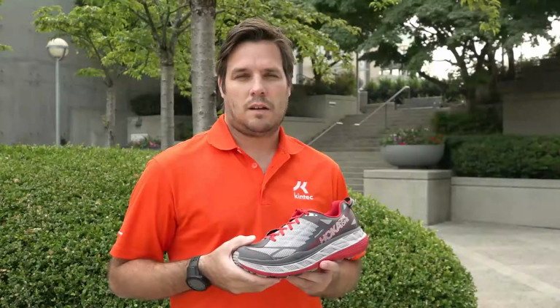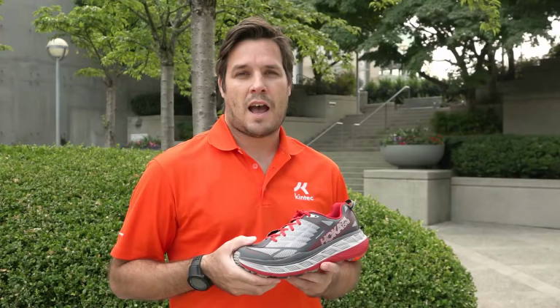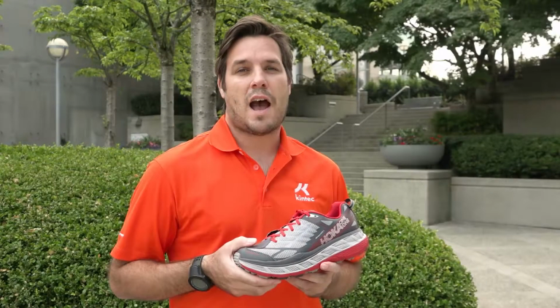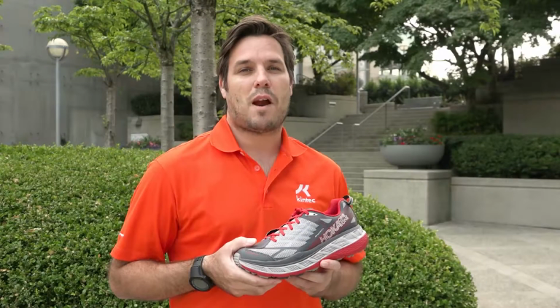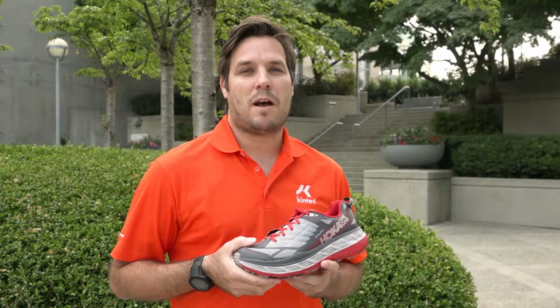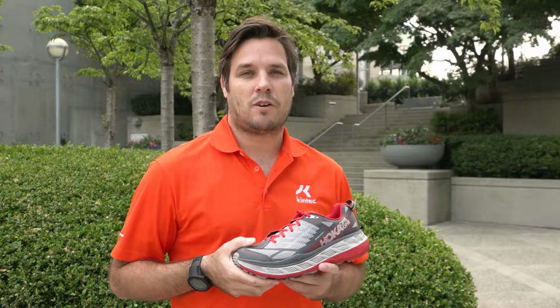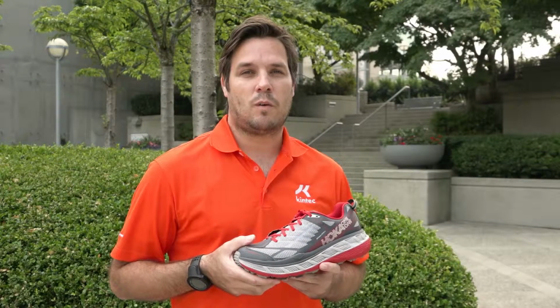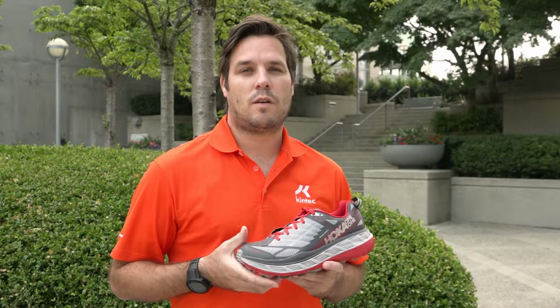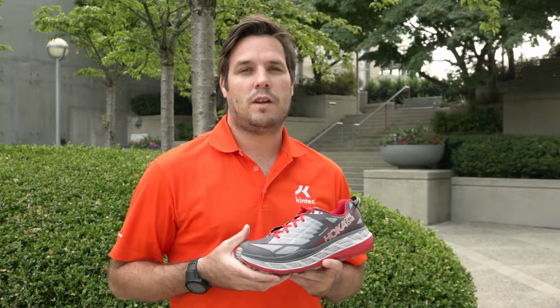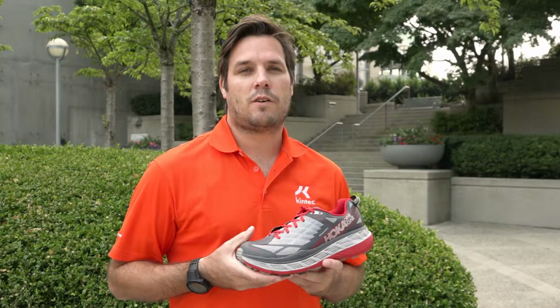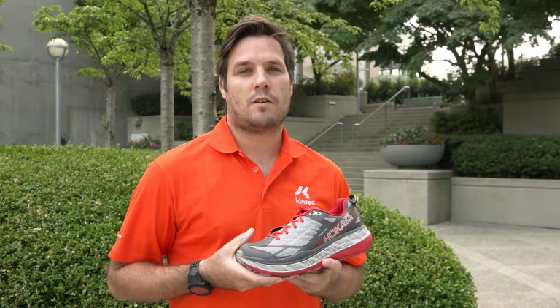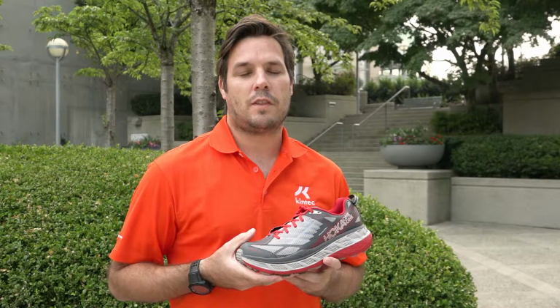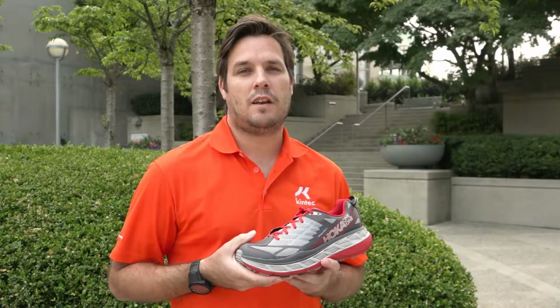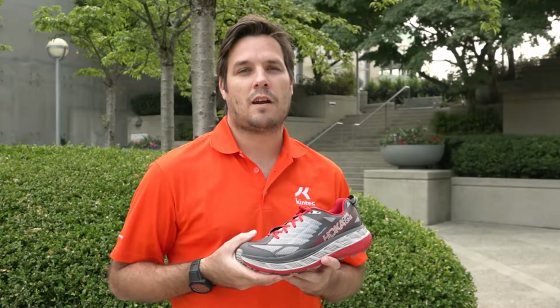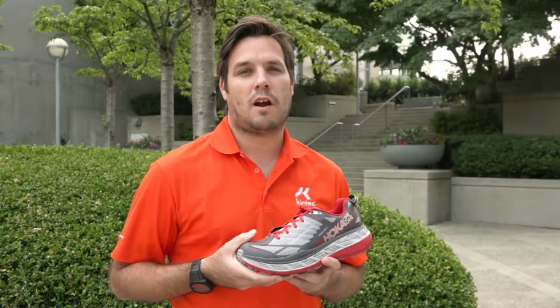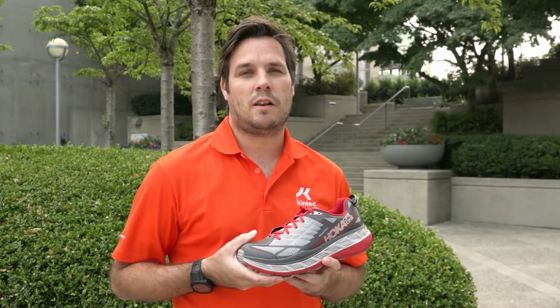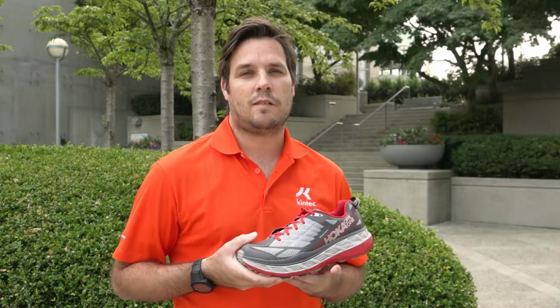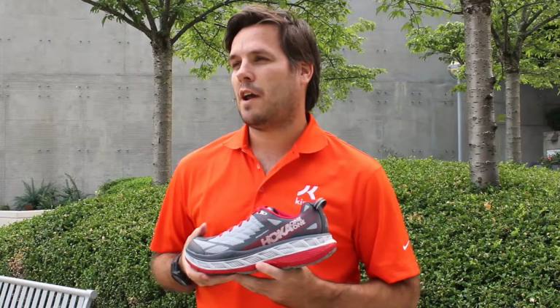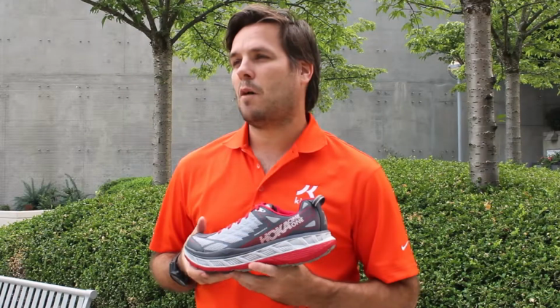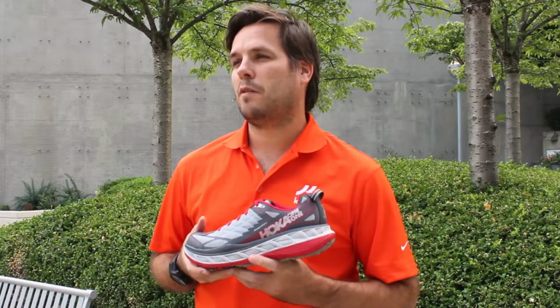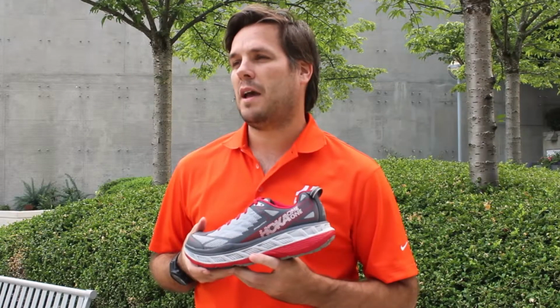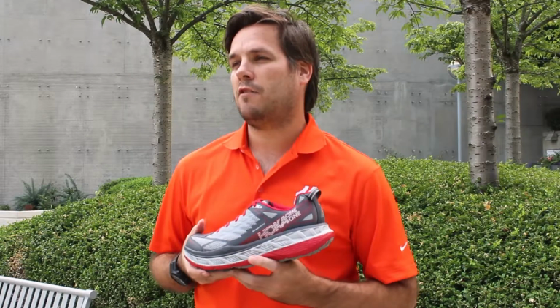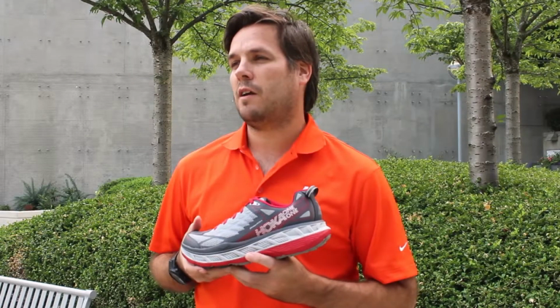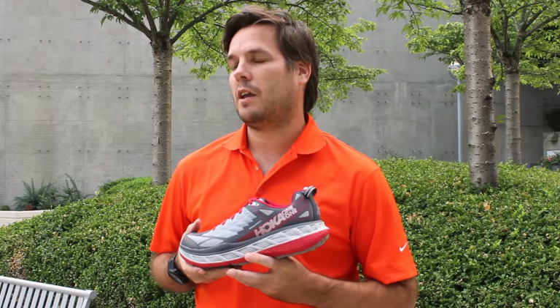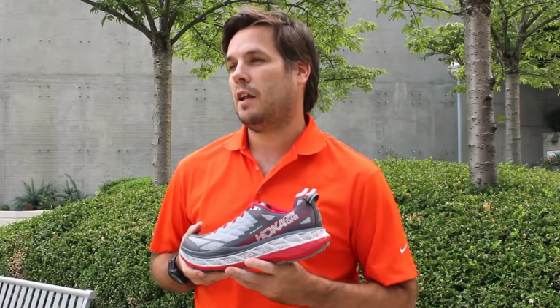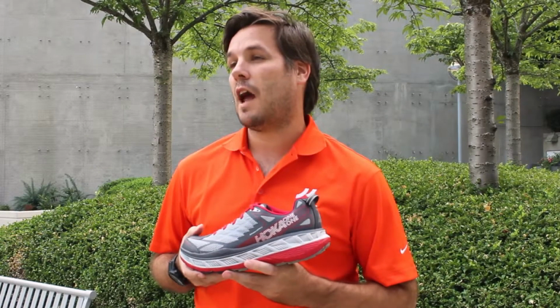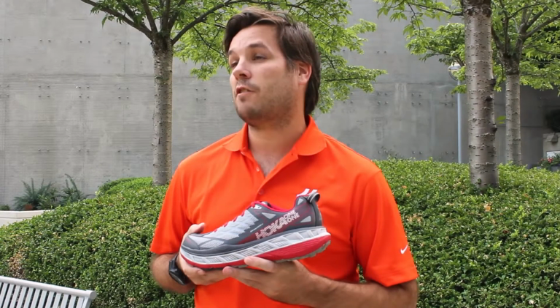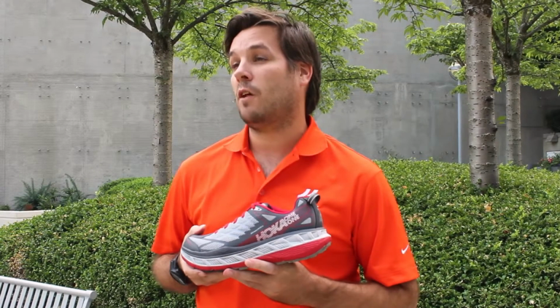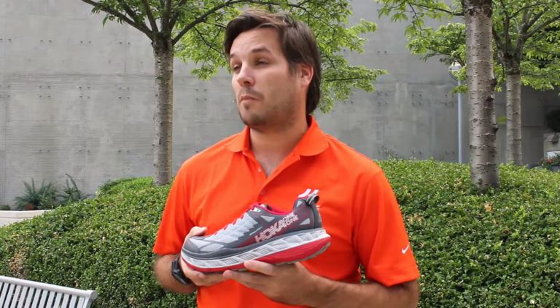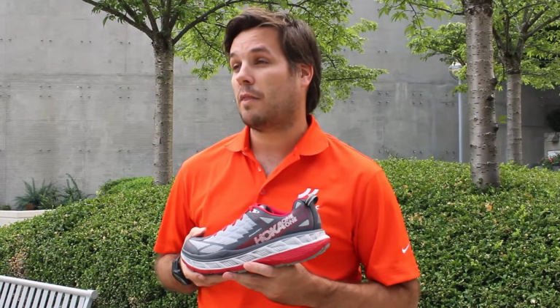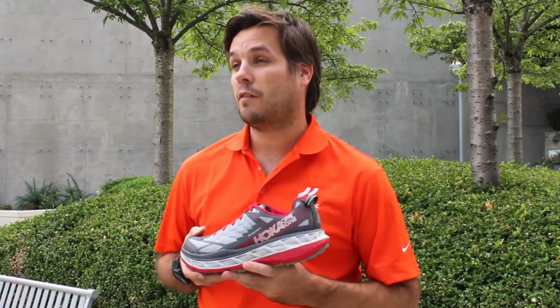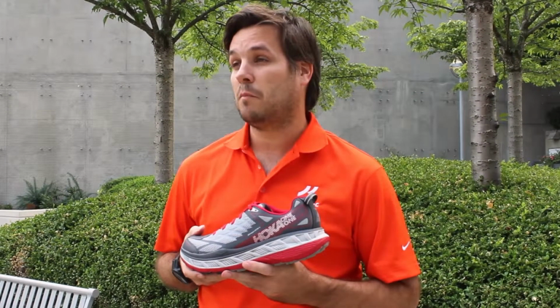Hi, I'm Ryan Melcher, one of the instructors for the Kintec Run Clinics and I'm also the manager of the Canadian National Ultramarathon Team.